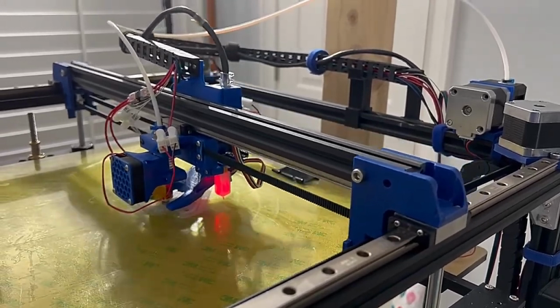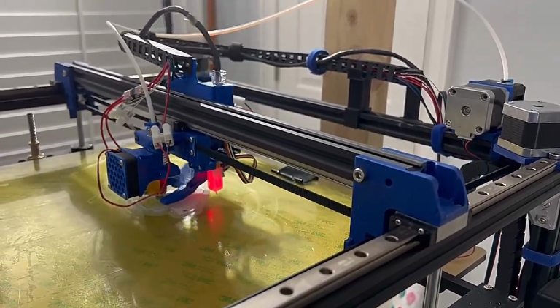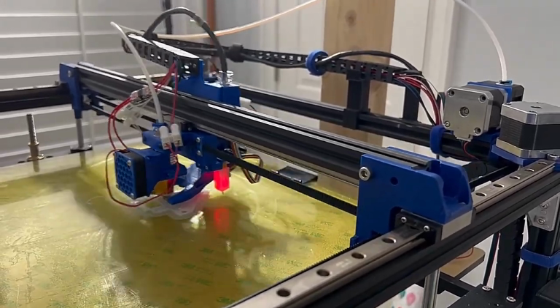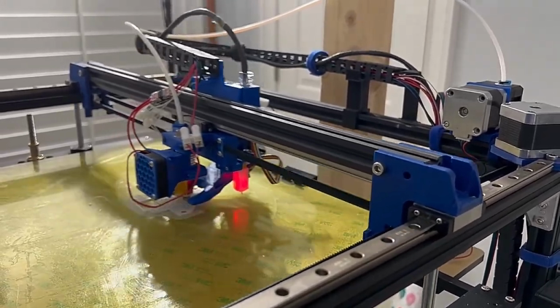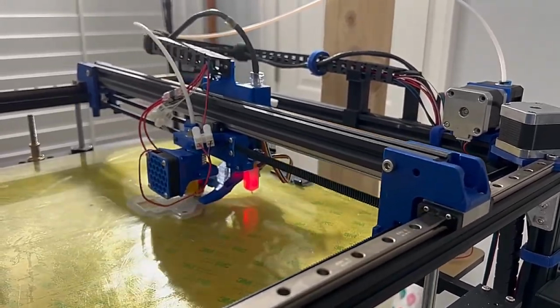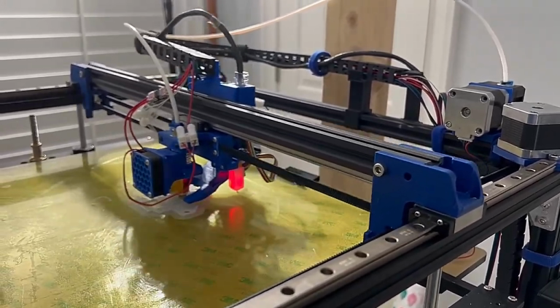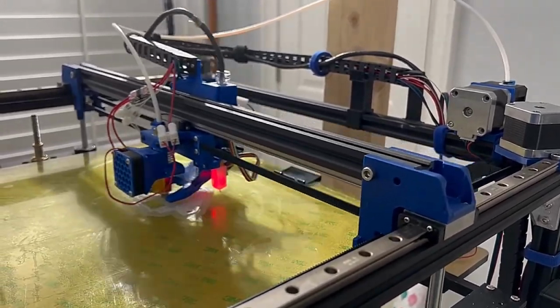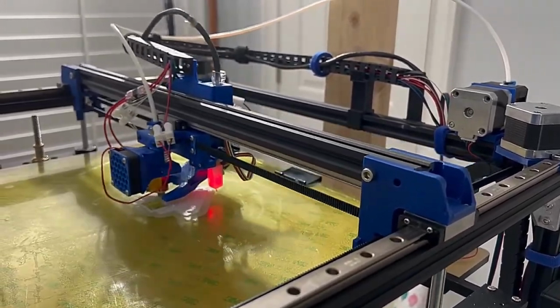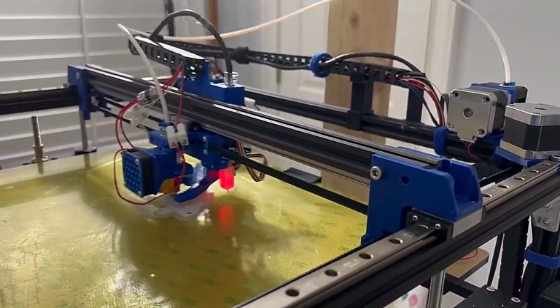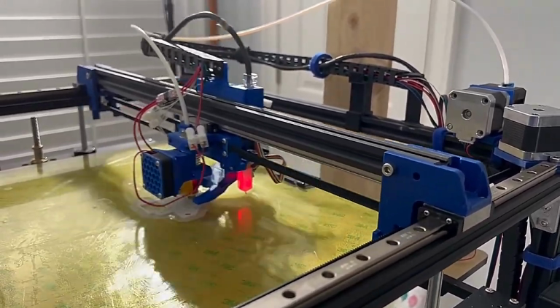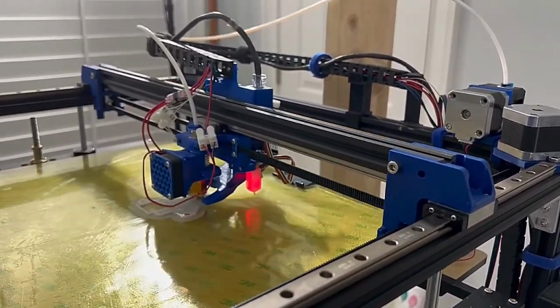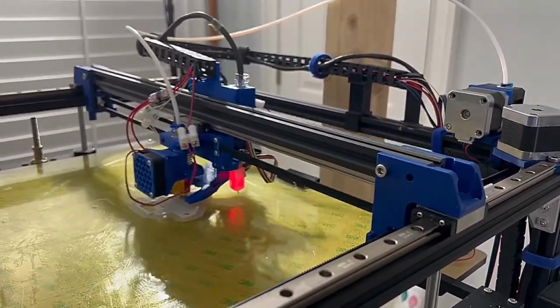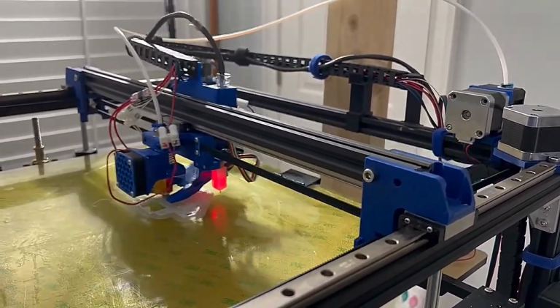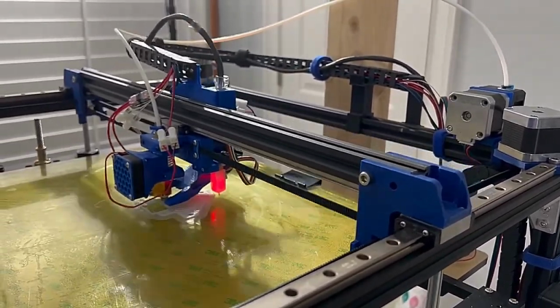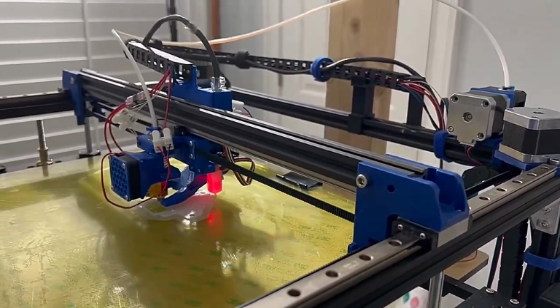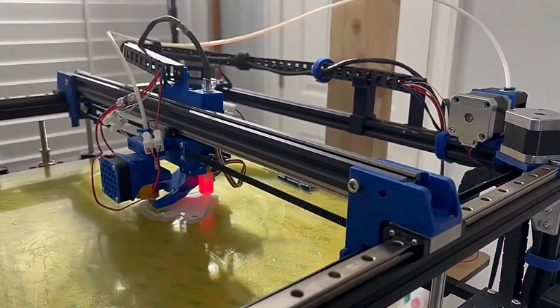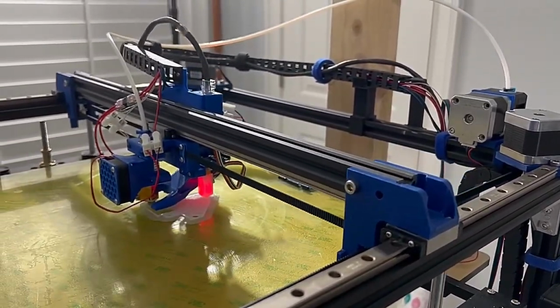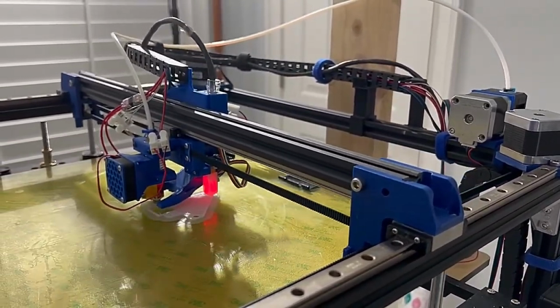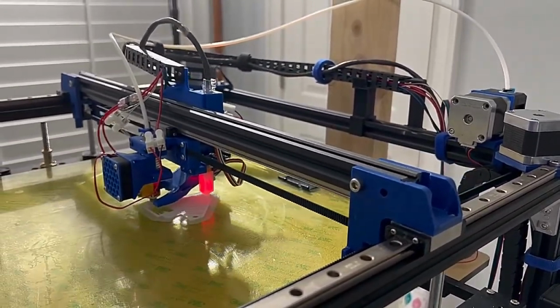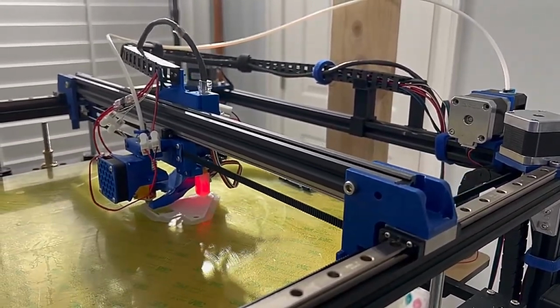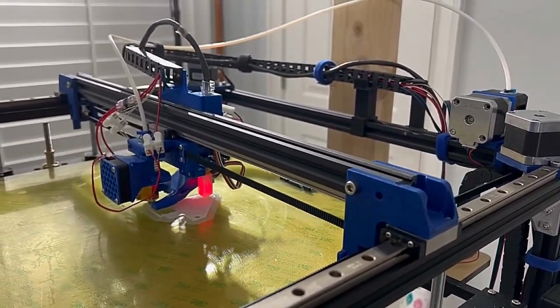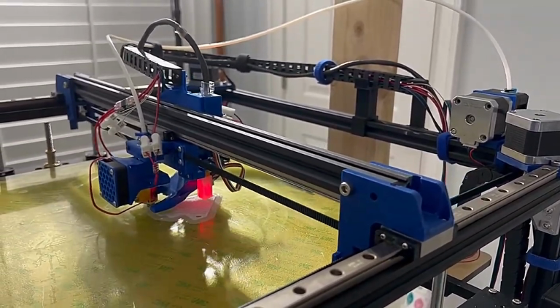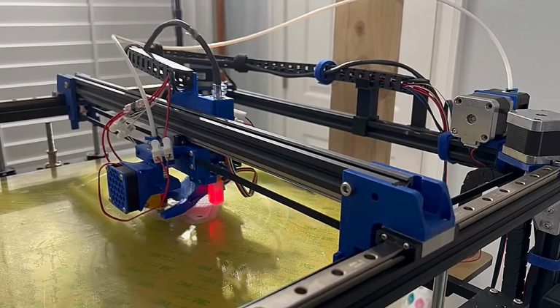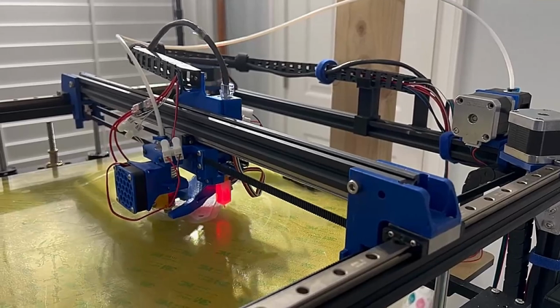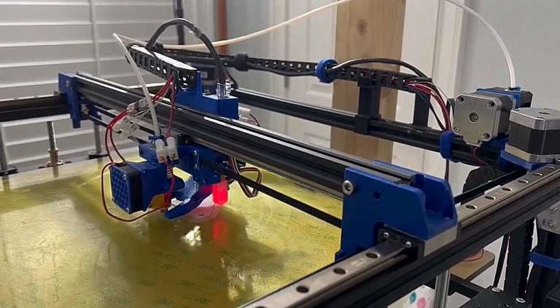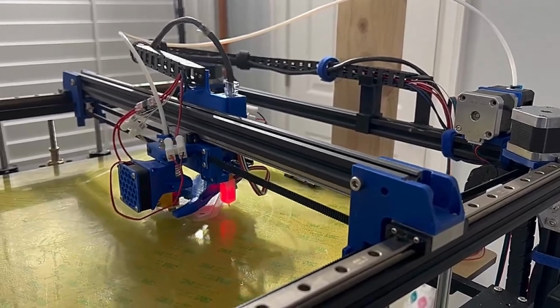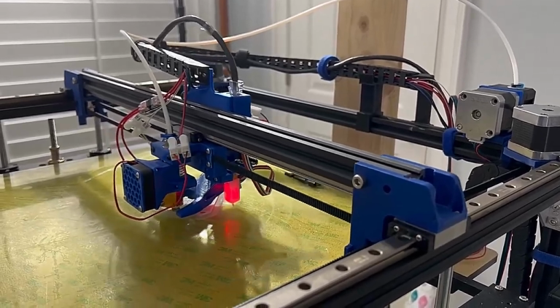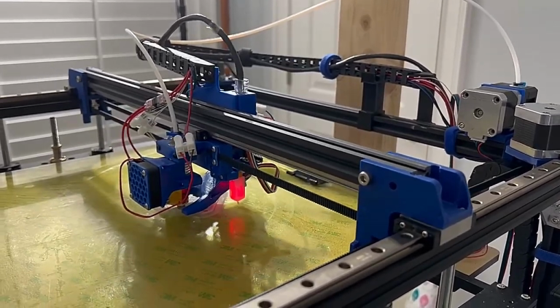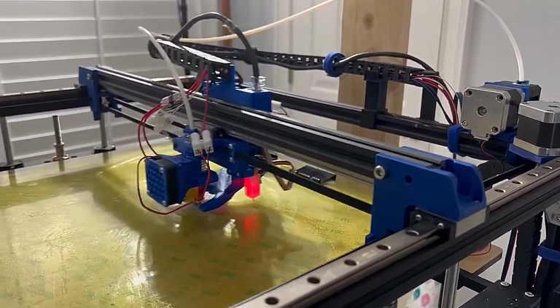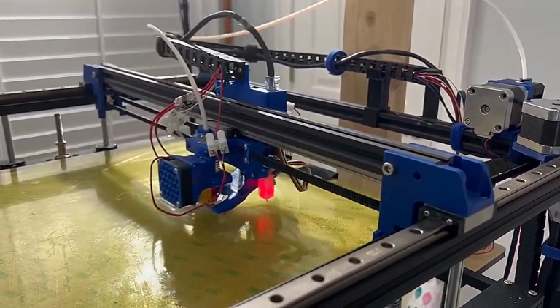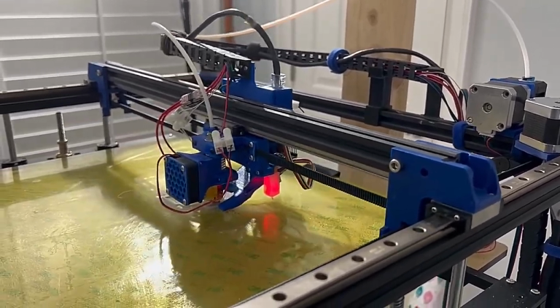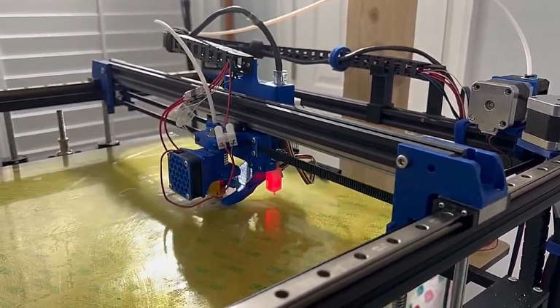That means an entirely new XY gantry - new motor mounts, new x carriages, everything.